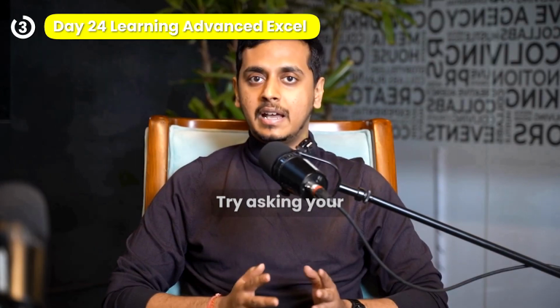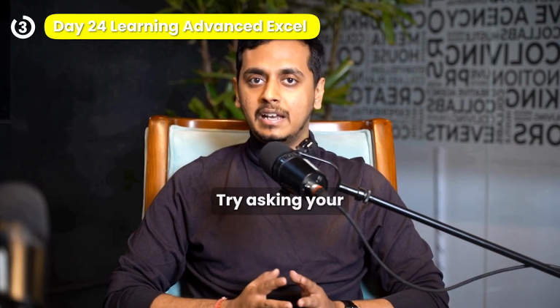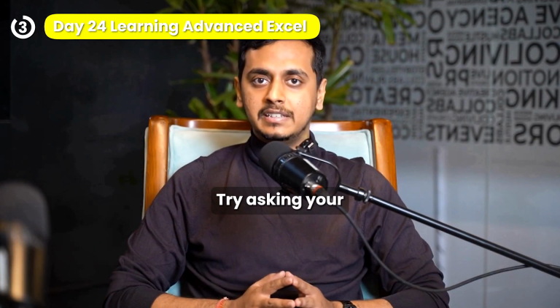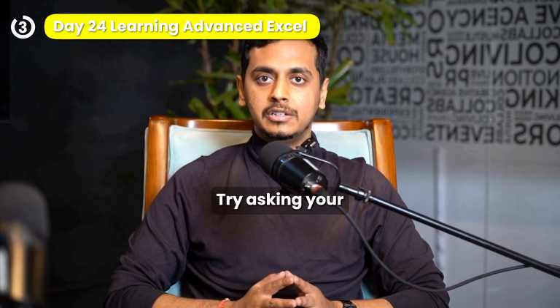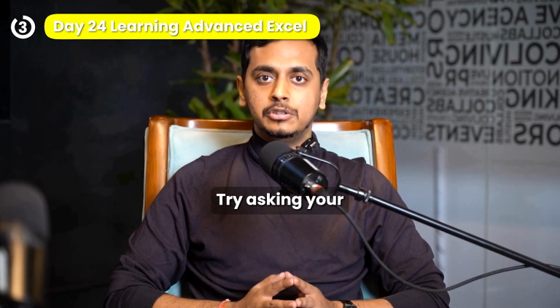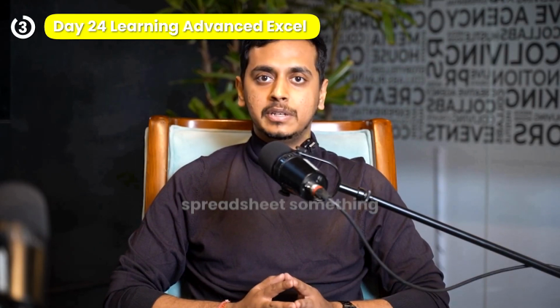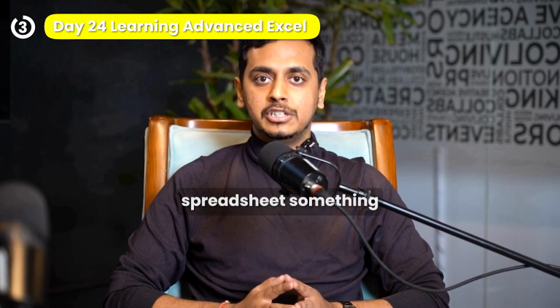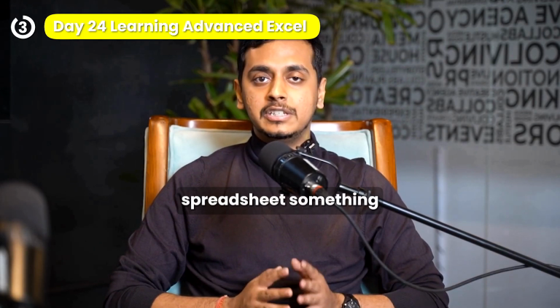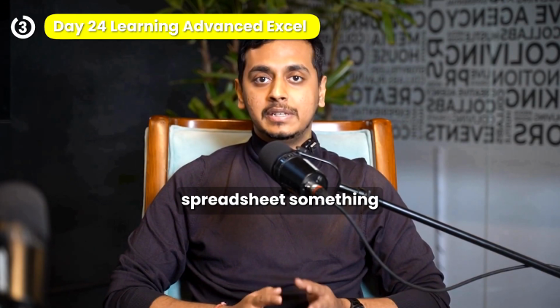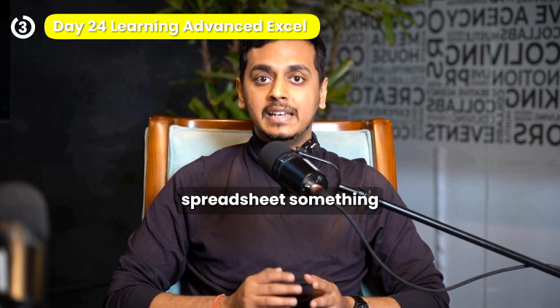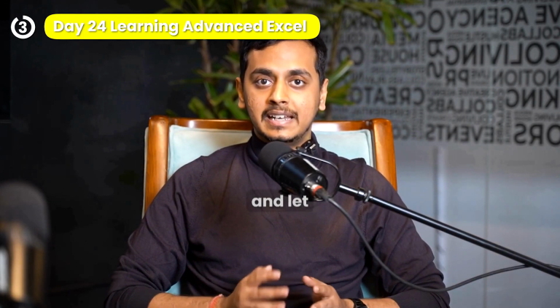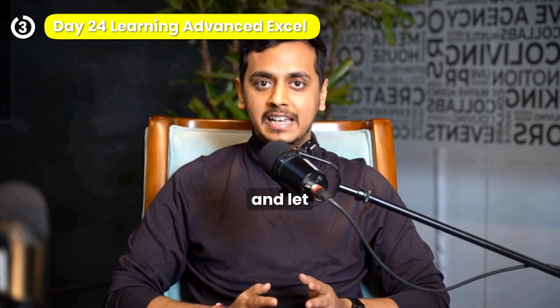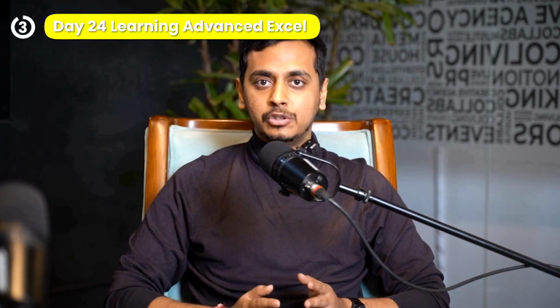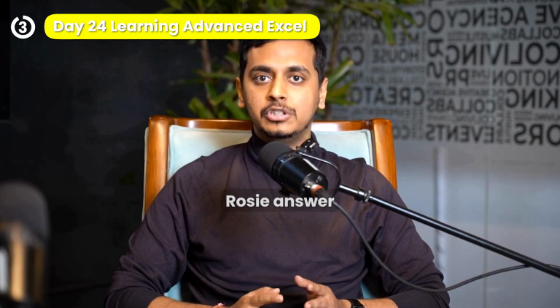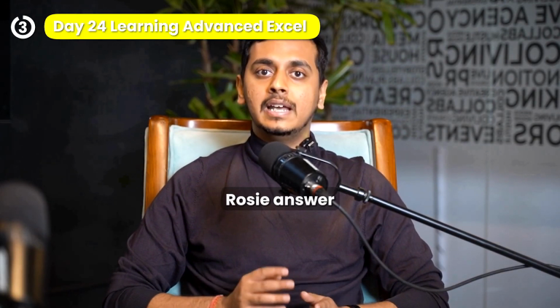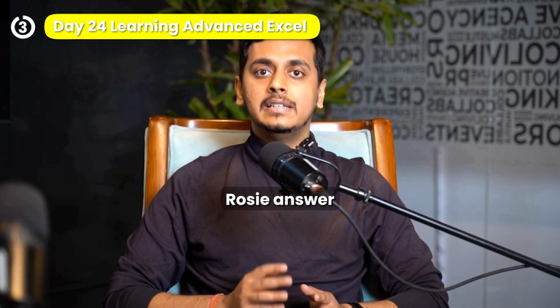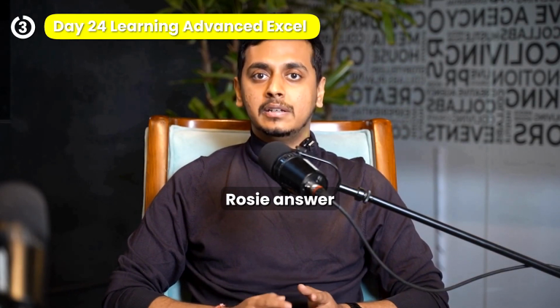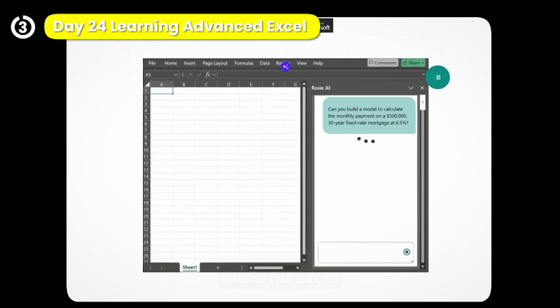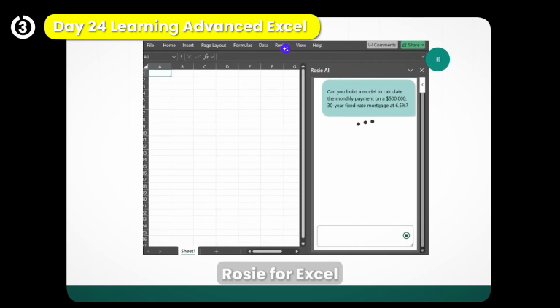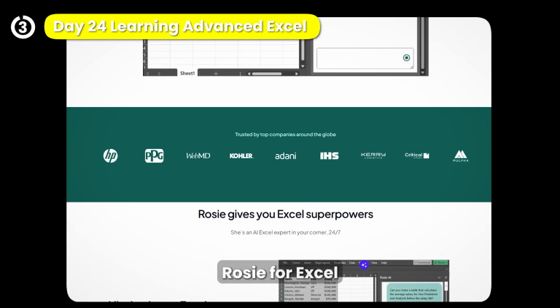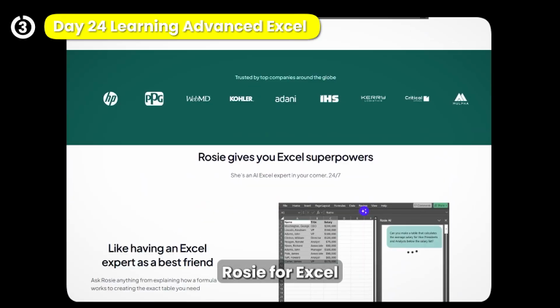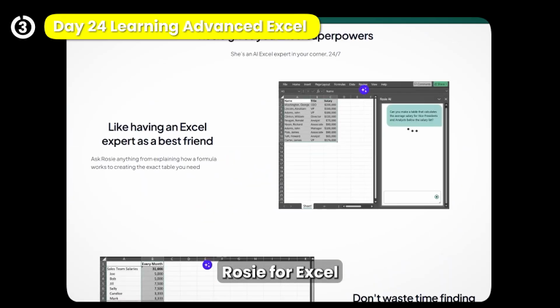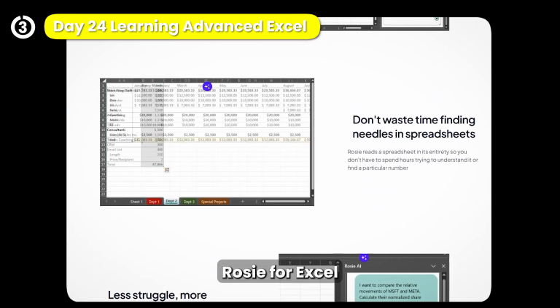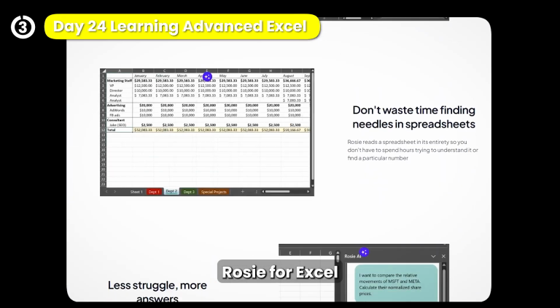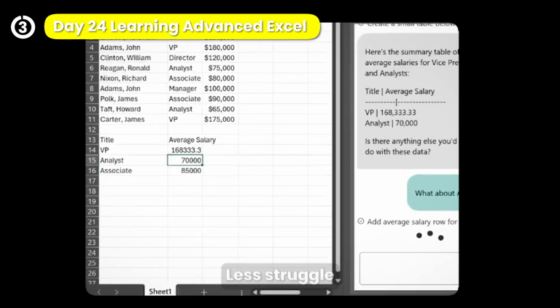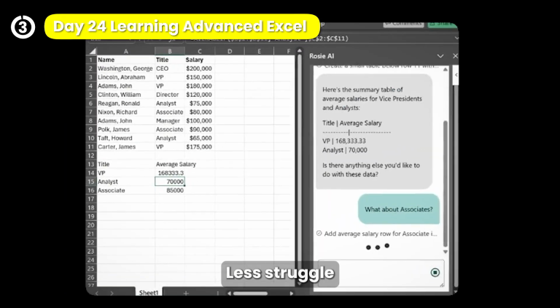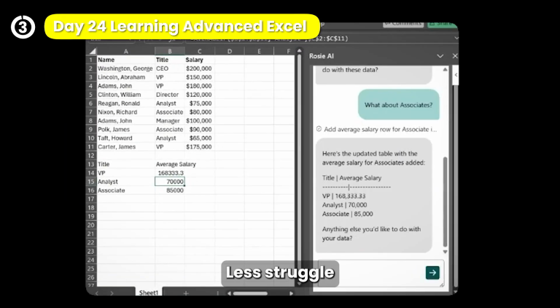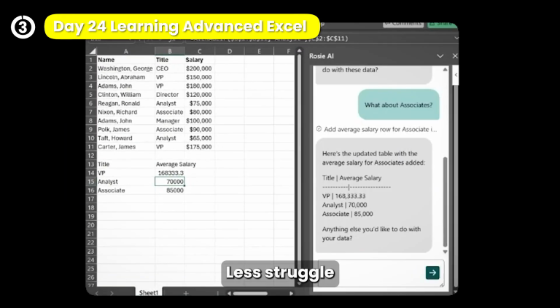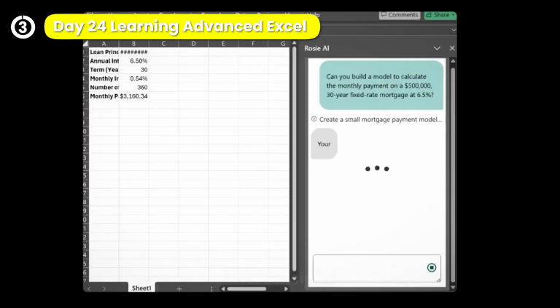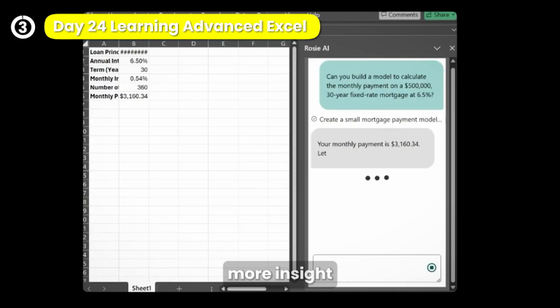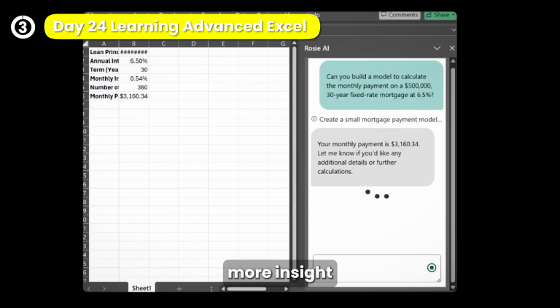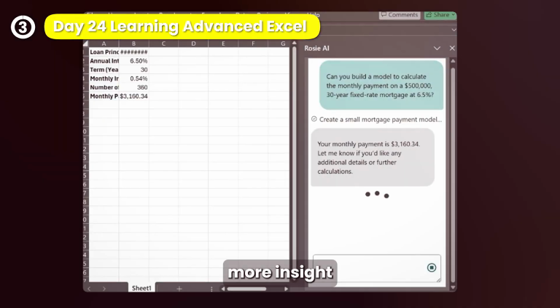Try asking your spreadsheet something and let Rosie answer. Rosie for Excel — less struggle, more insight.